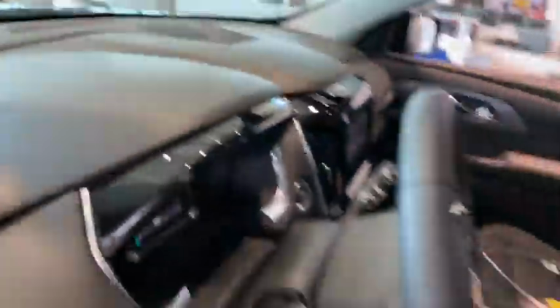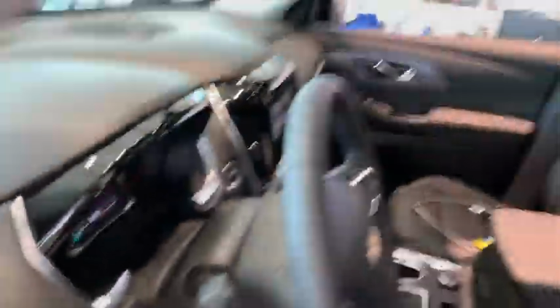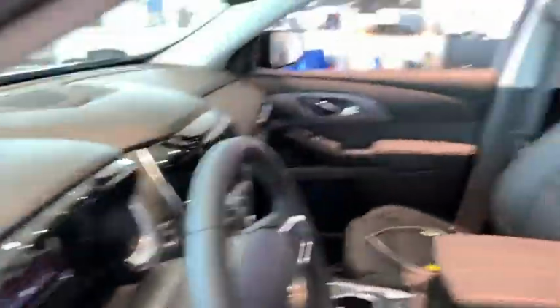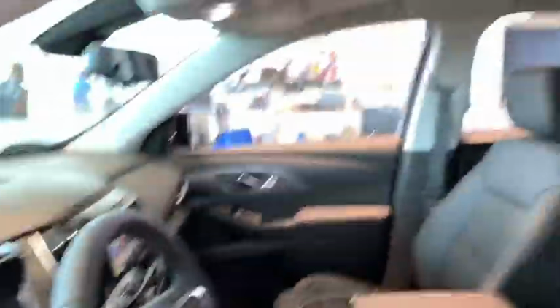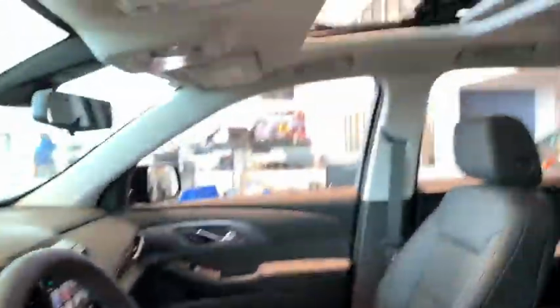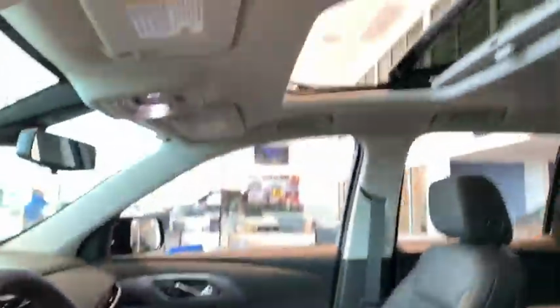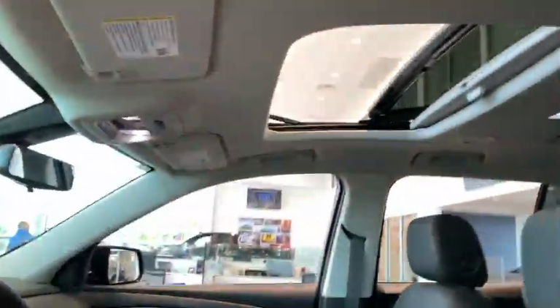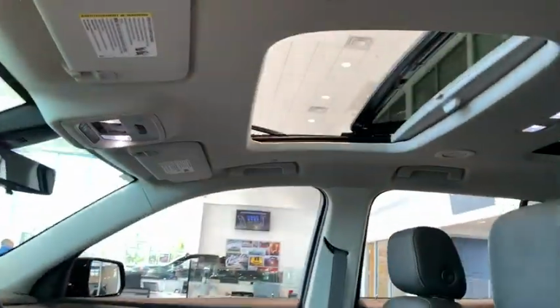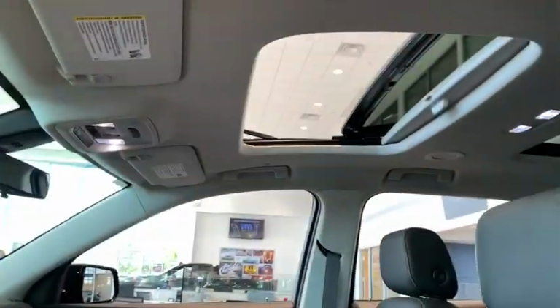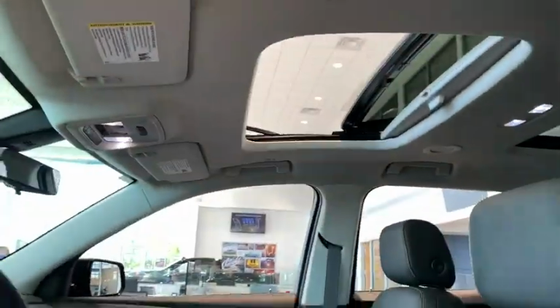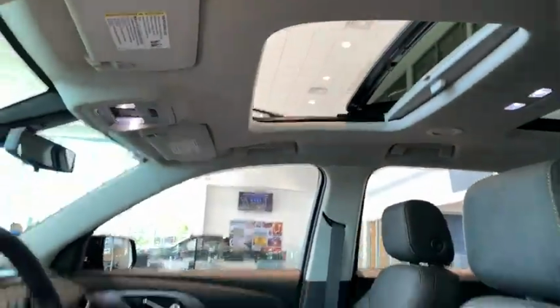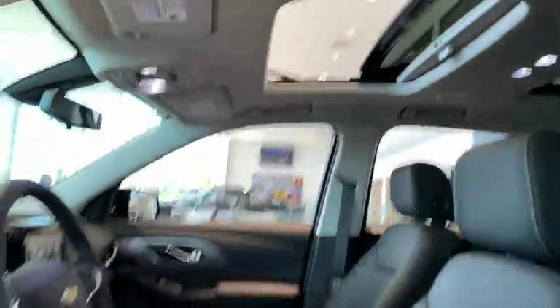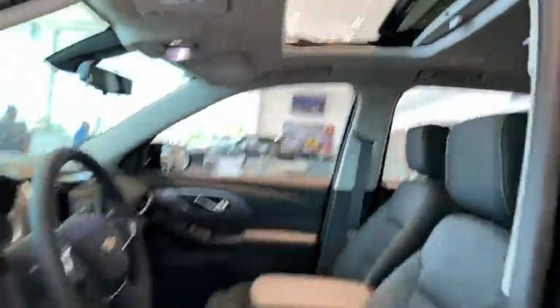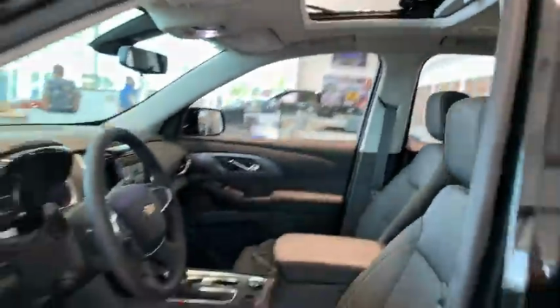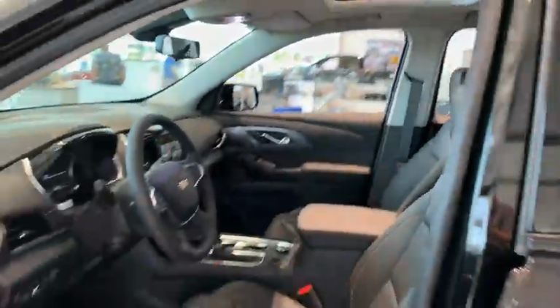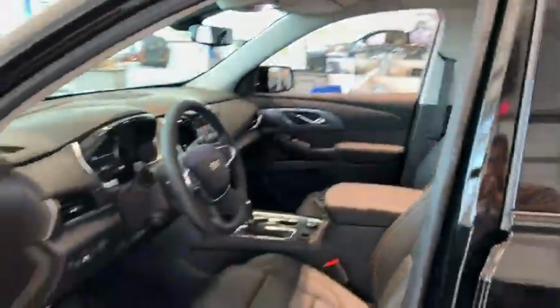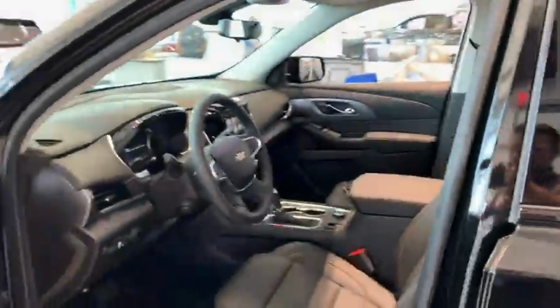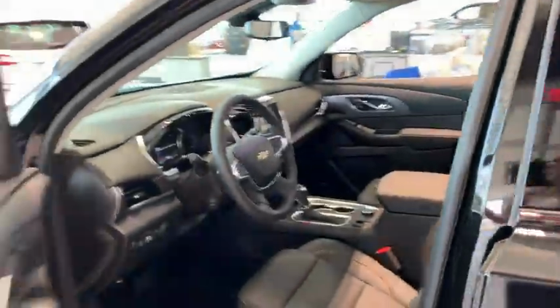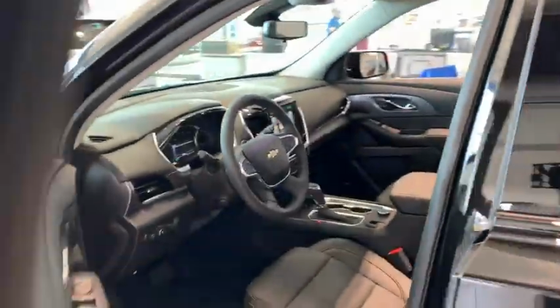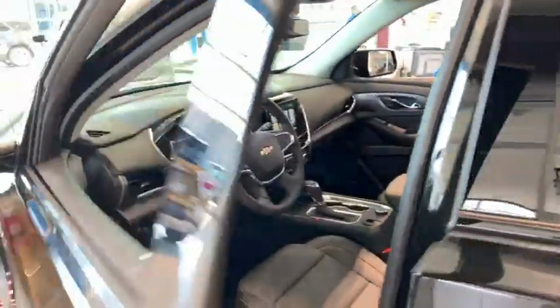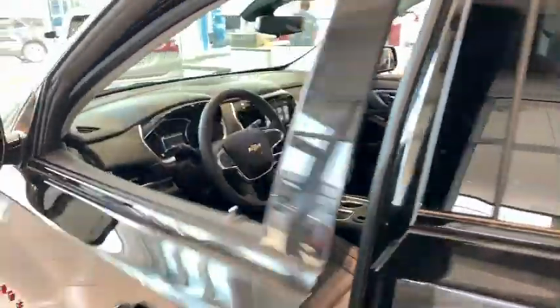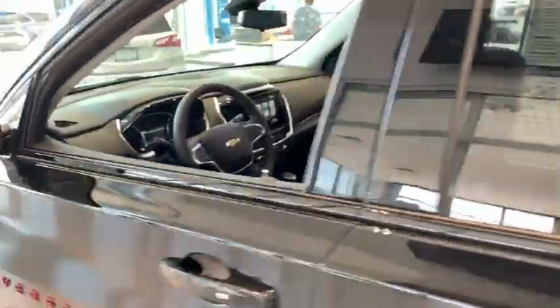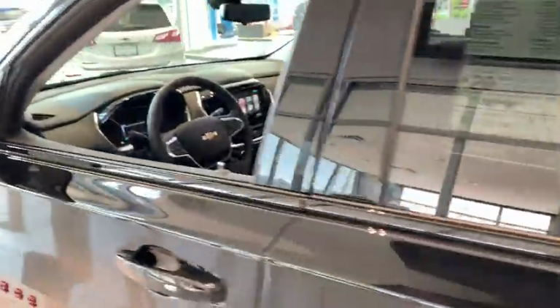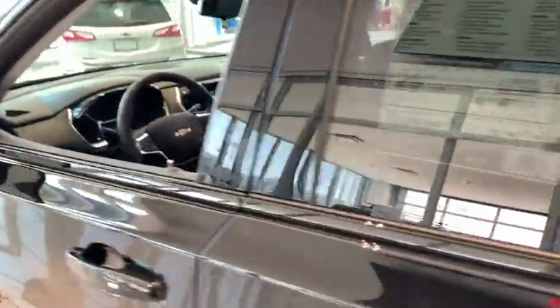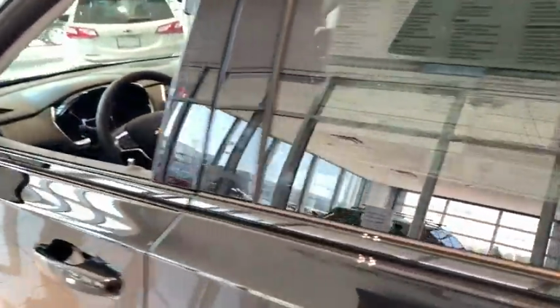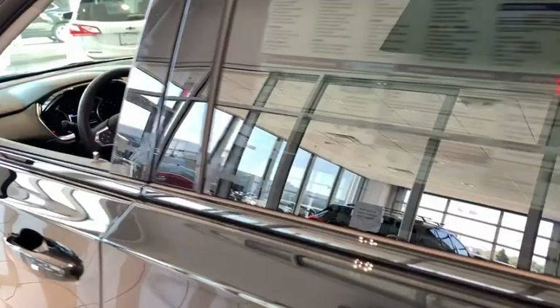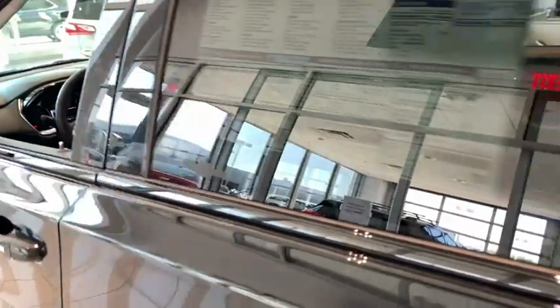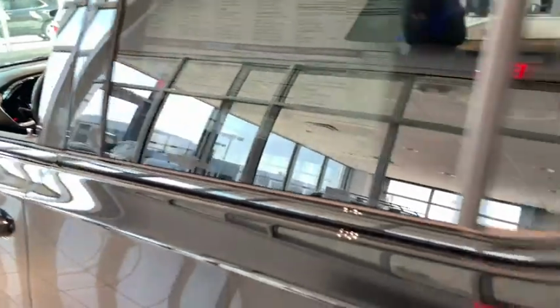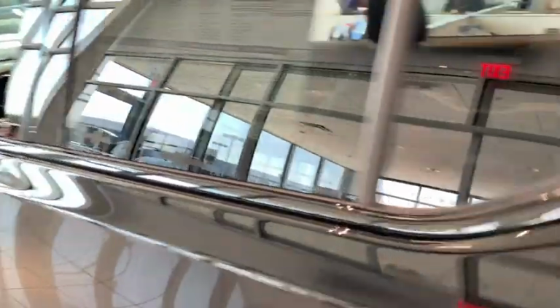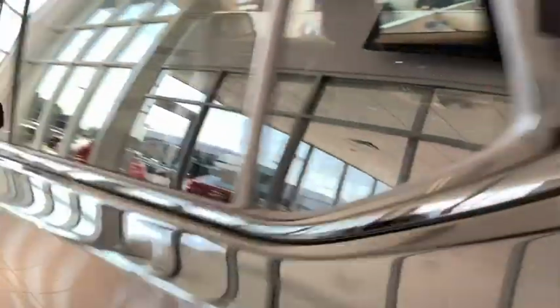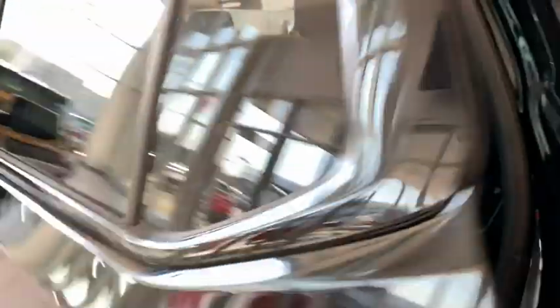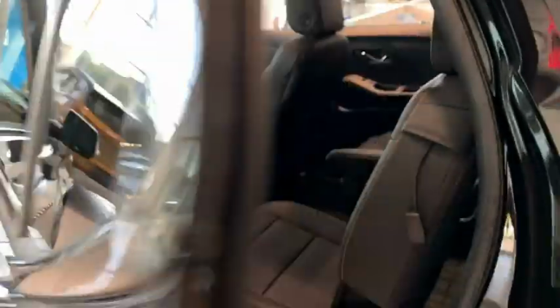A vehicle like this doesn't come along every day. Come in and get it before someone else does.